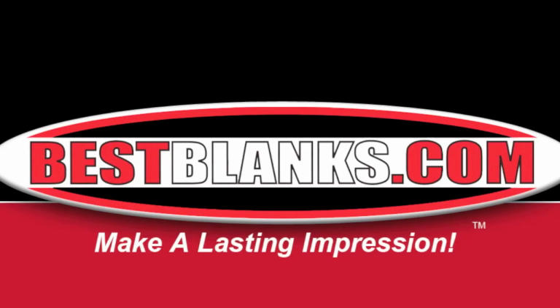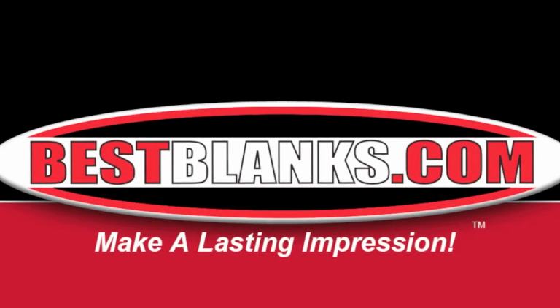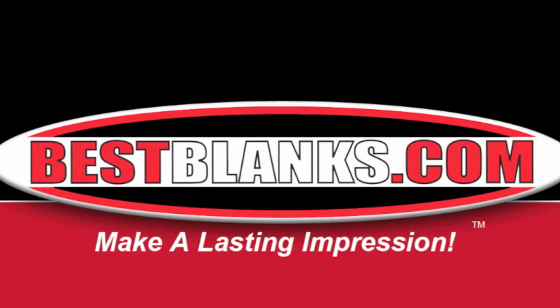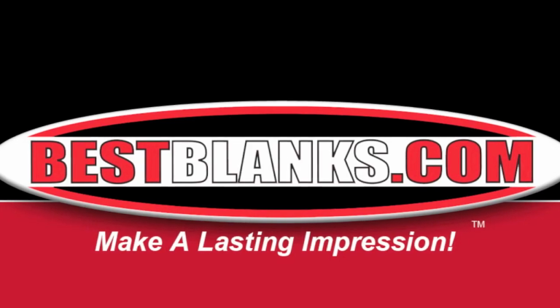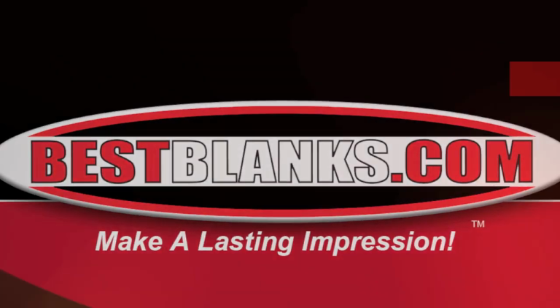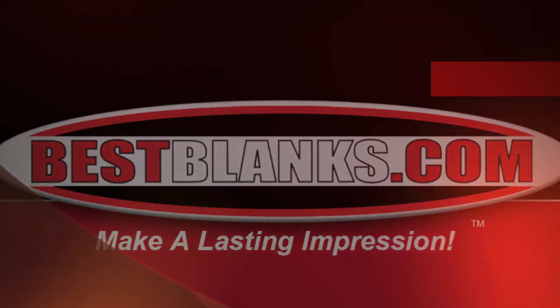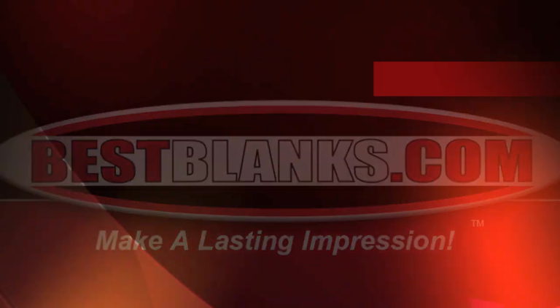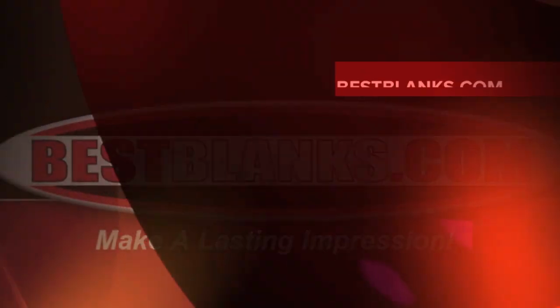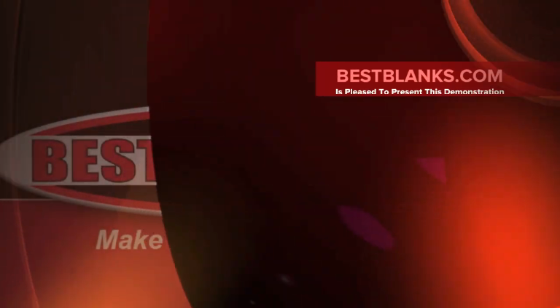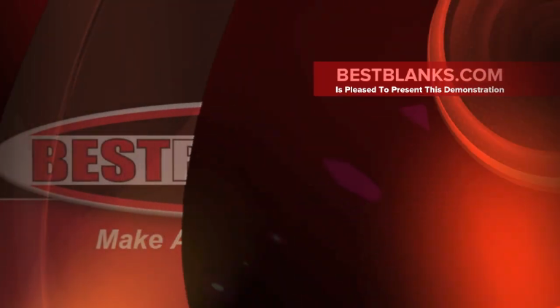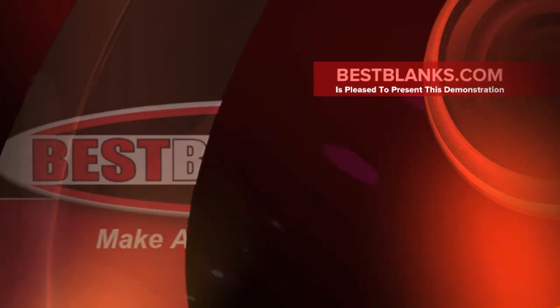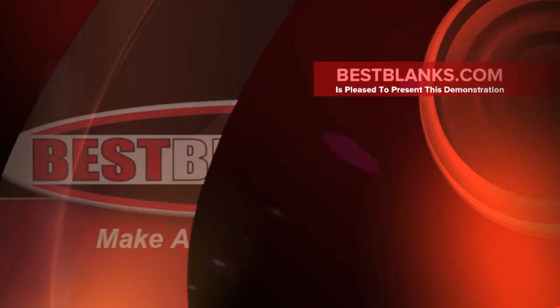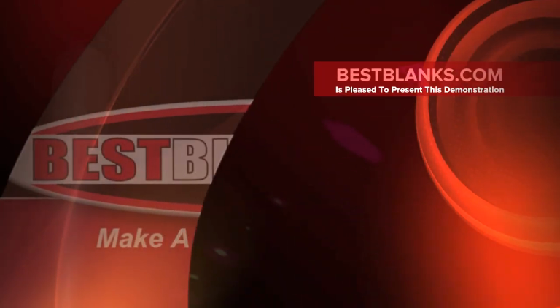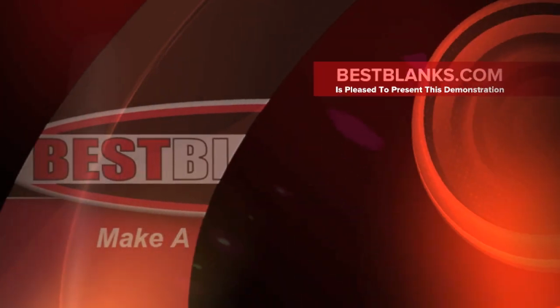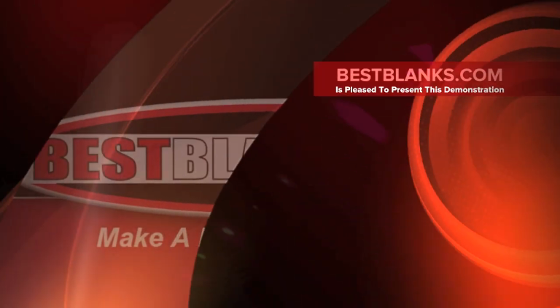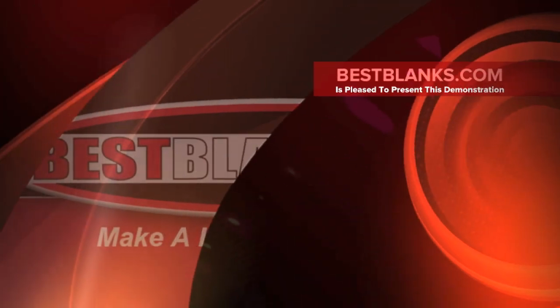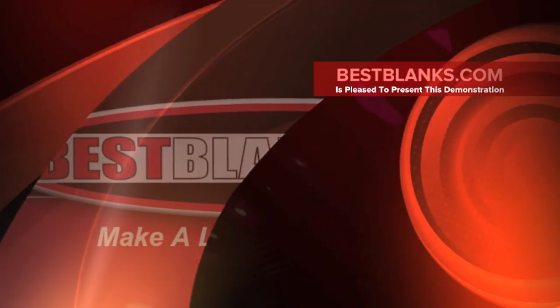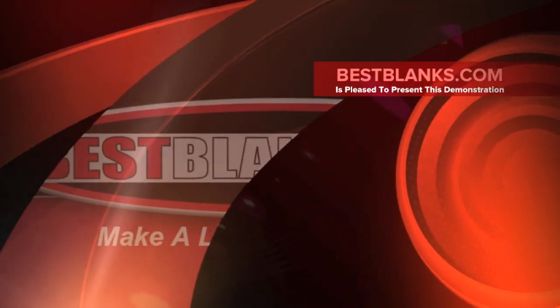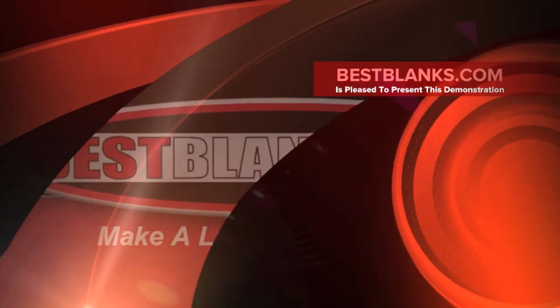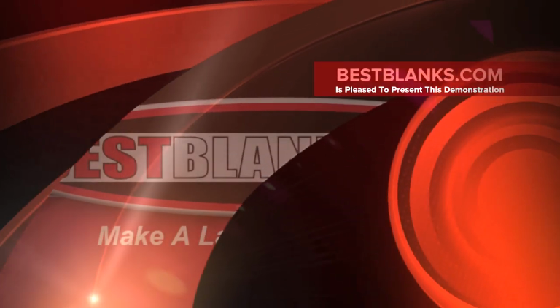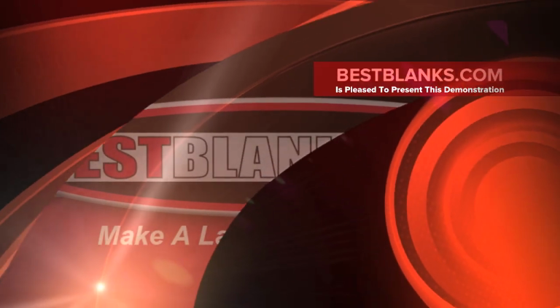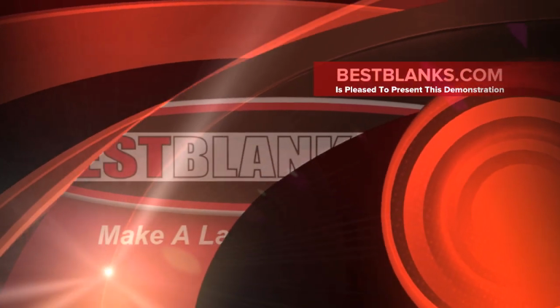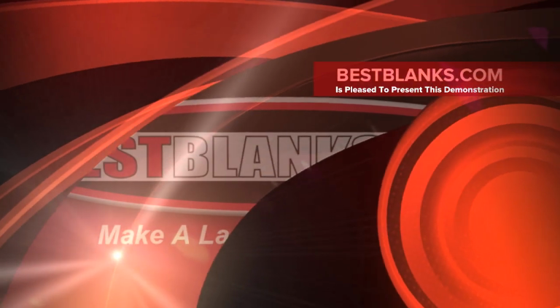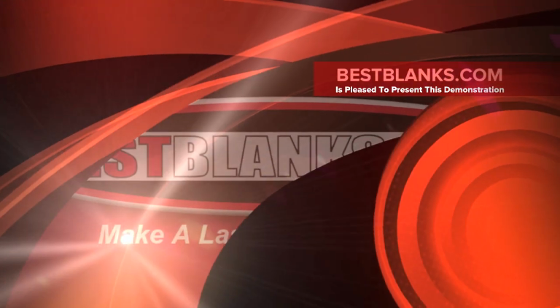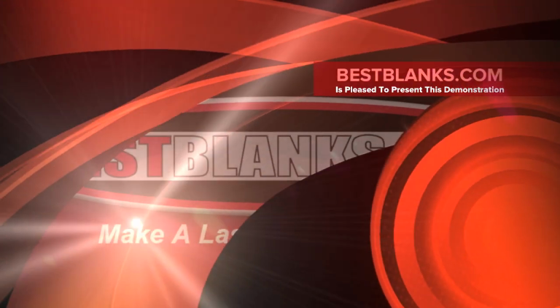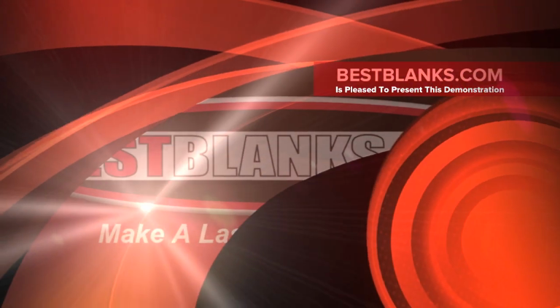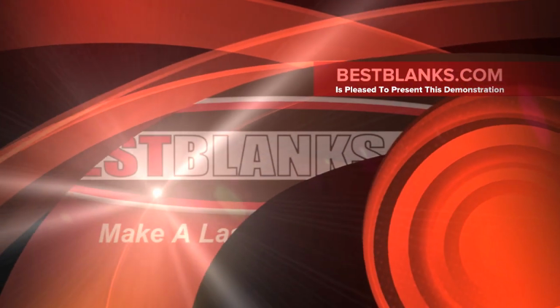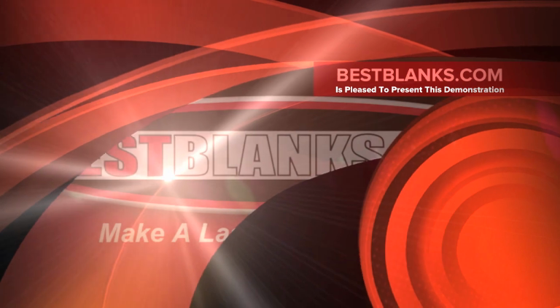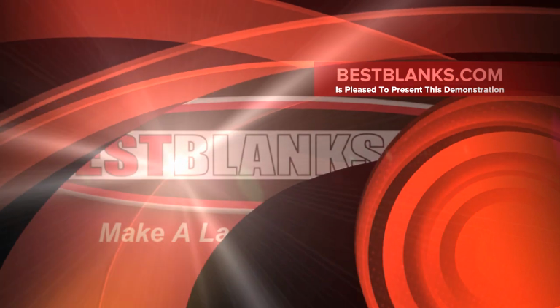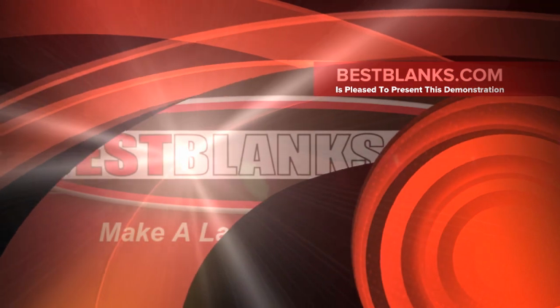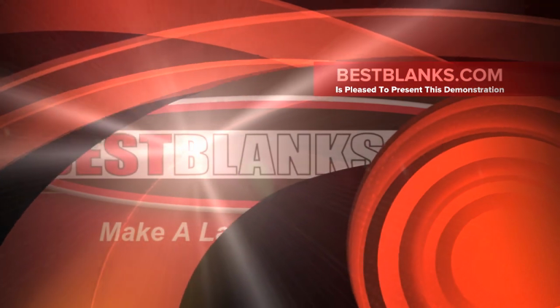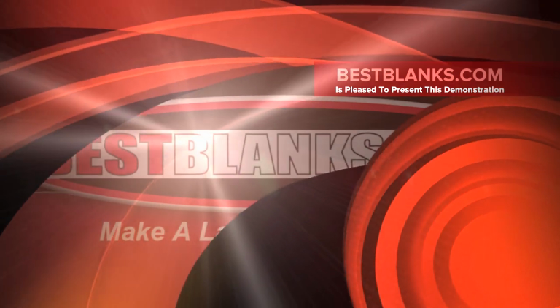Welcome to our how-to video tutorial. For this video we will learn how to sublimate 8x10 aluminum photo panels.